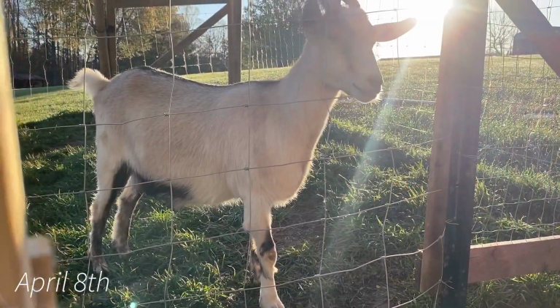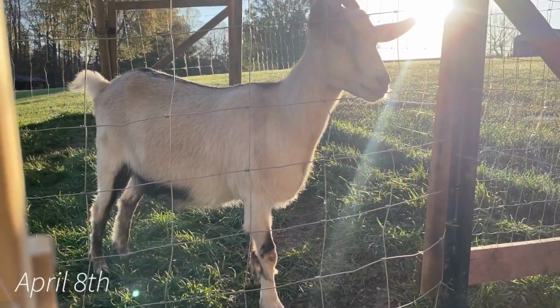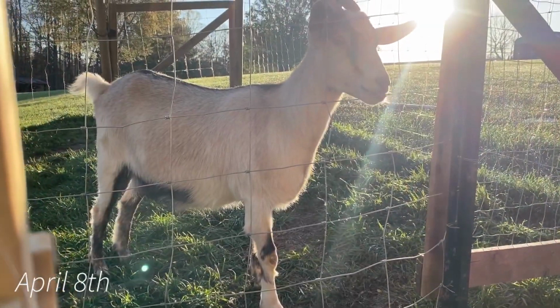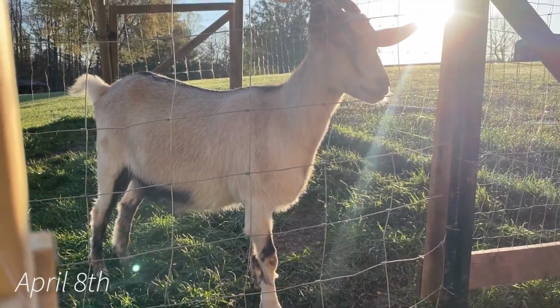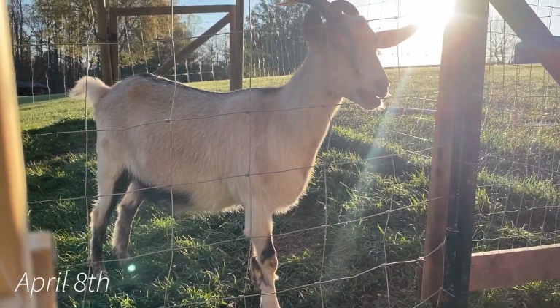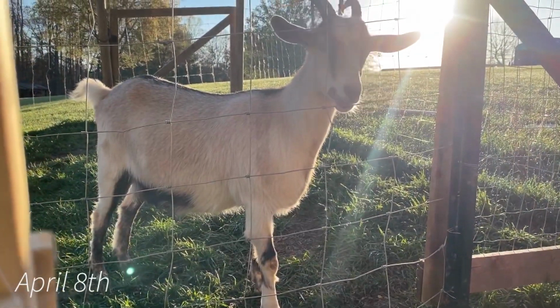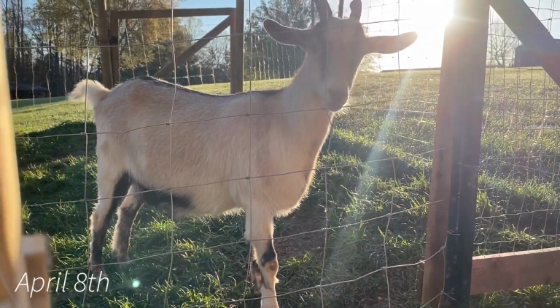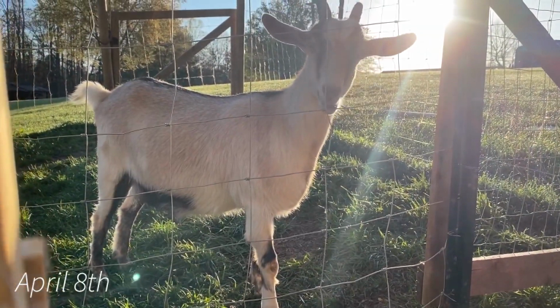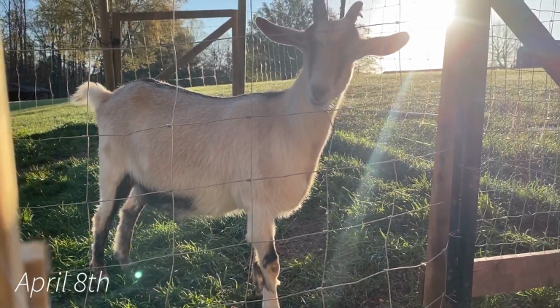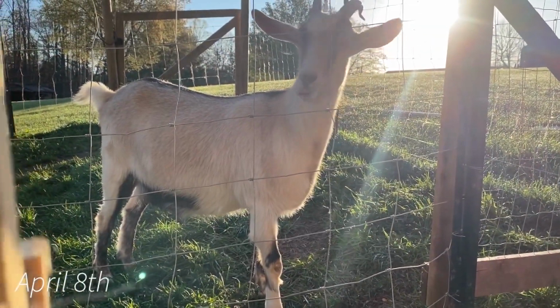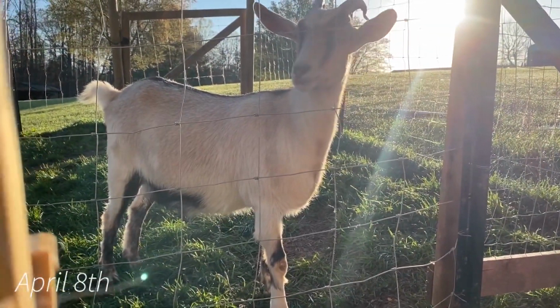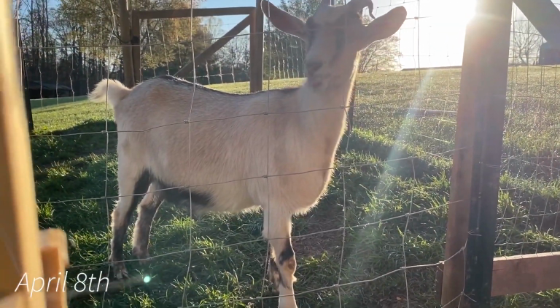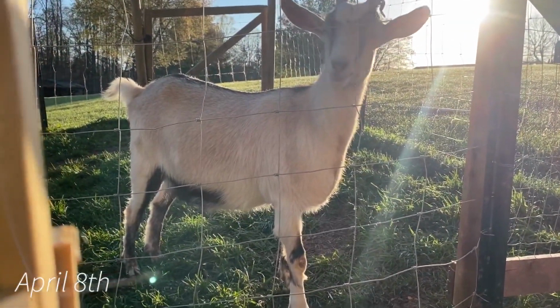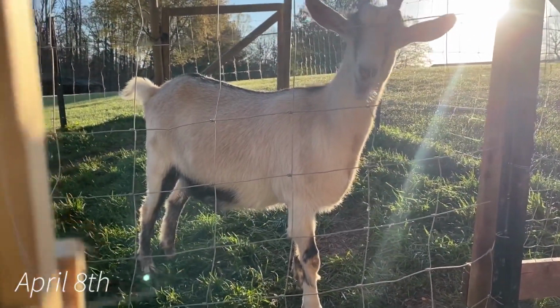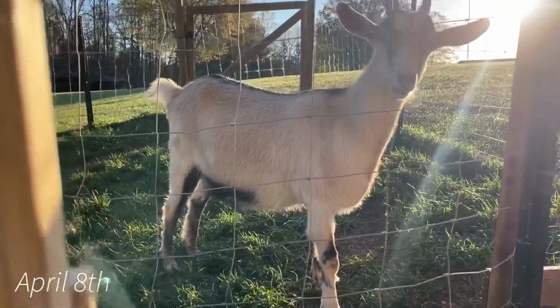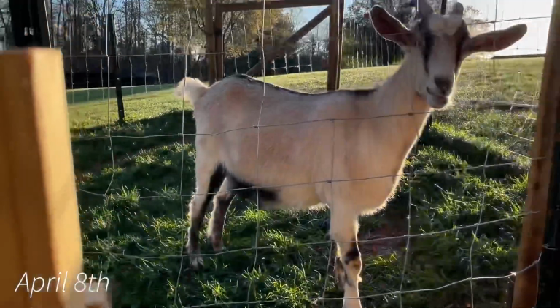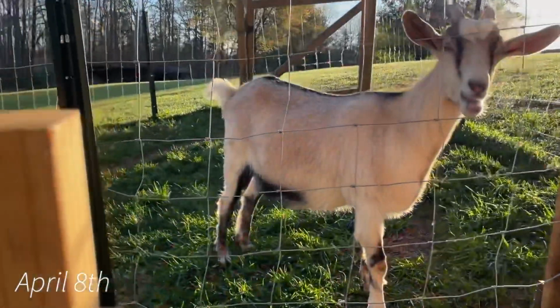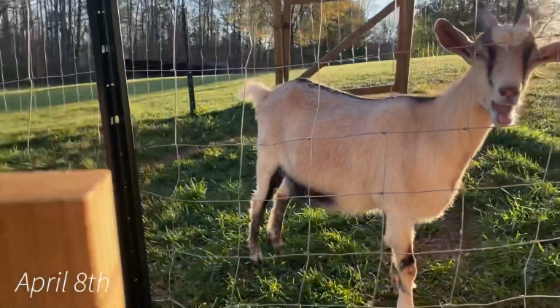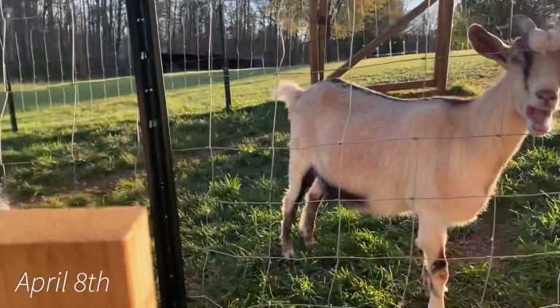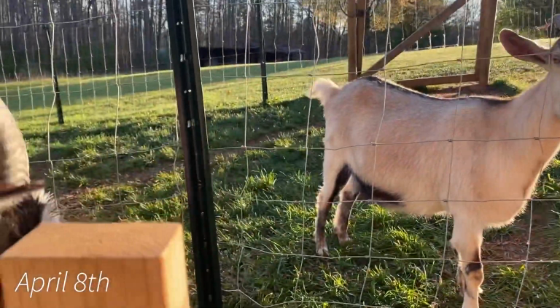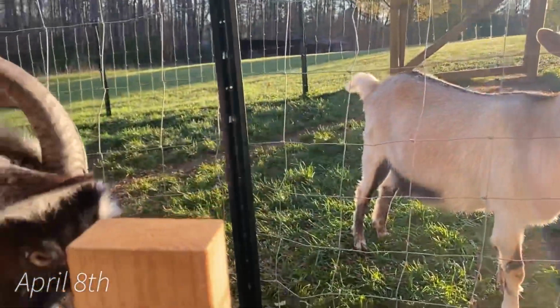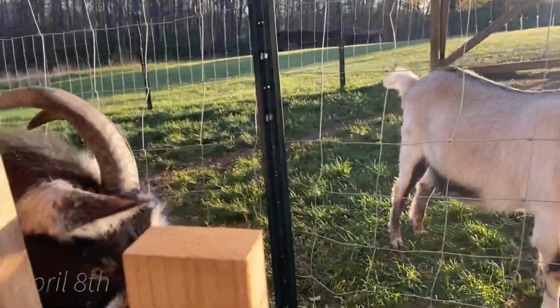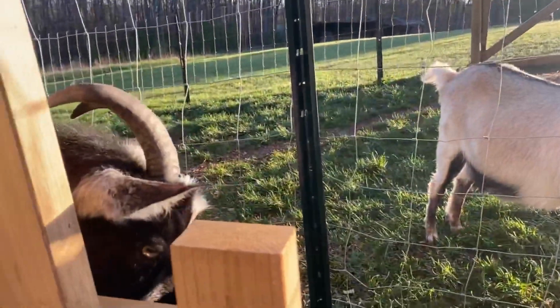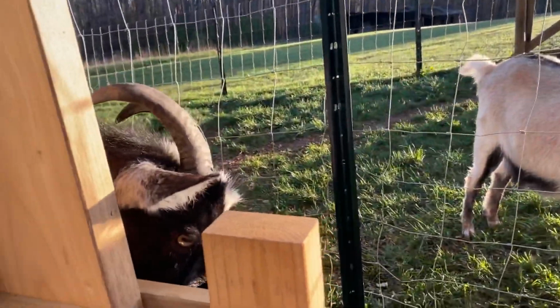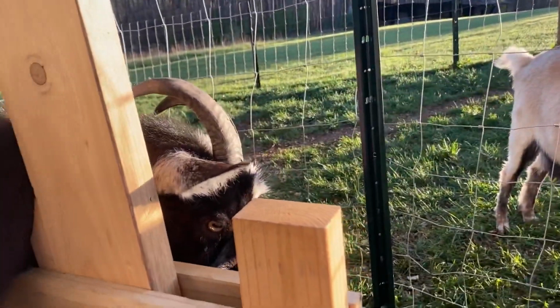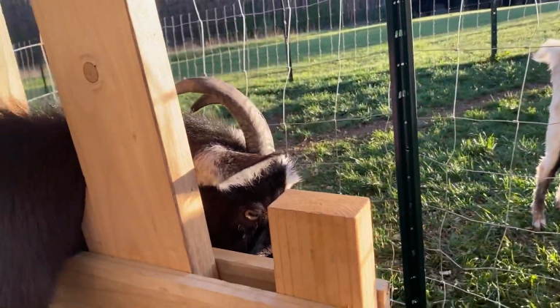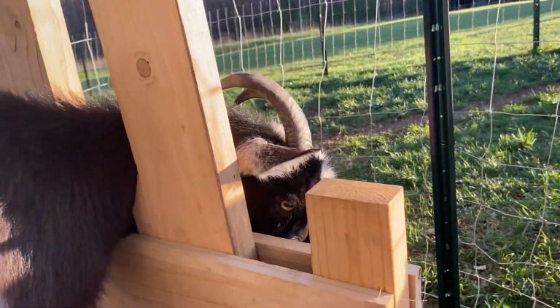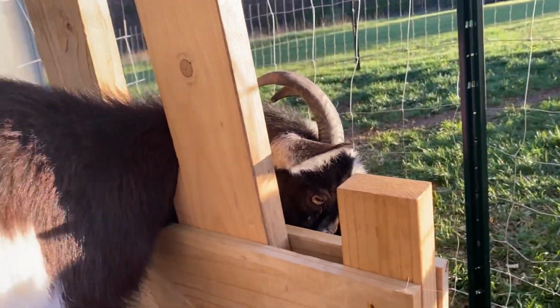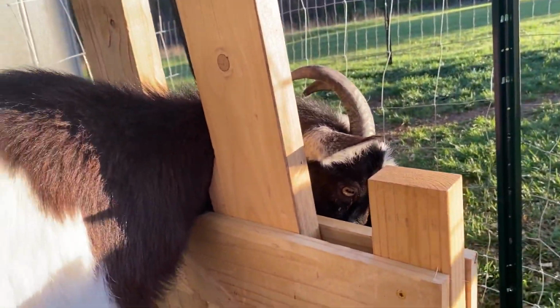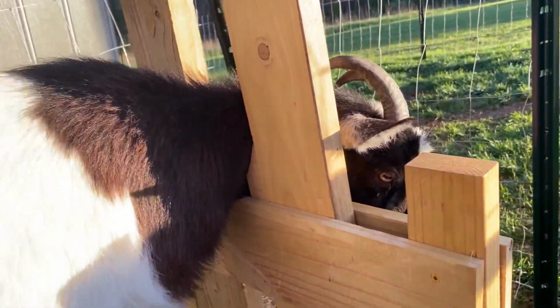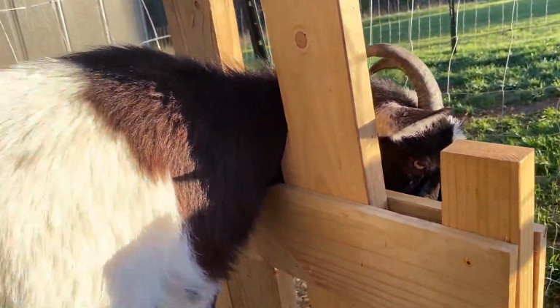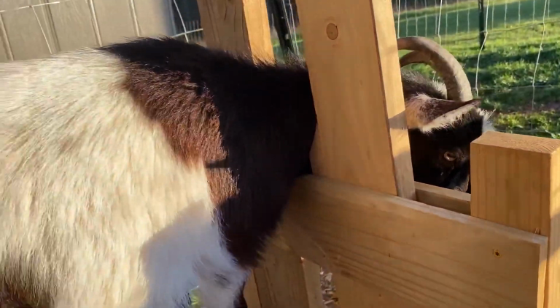It's now April 8th and everyone still has solid ligaments and I still have no goat babies, but I'll keep you updated.